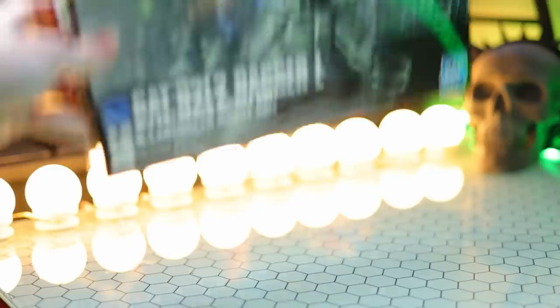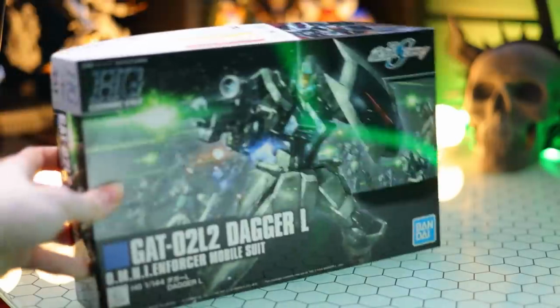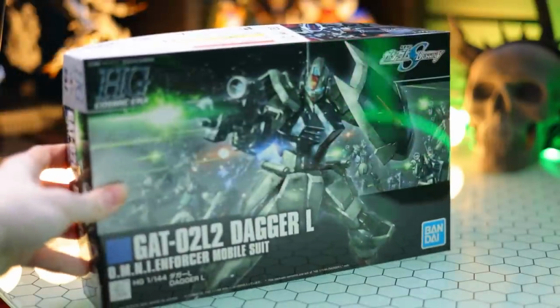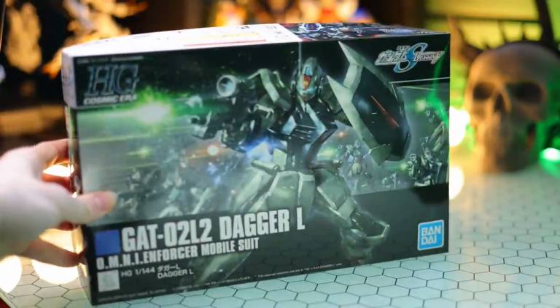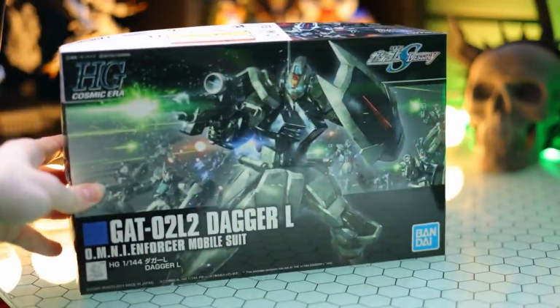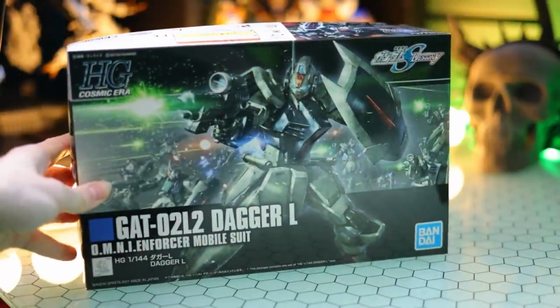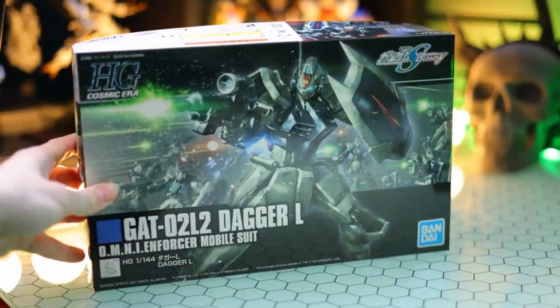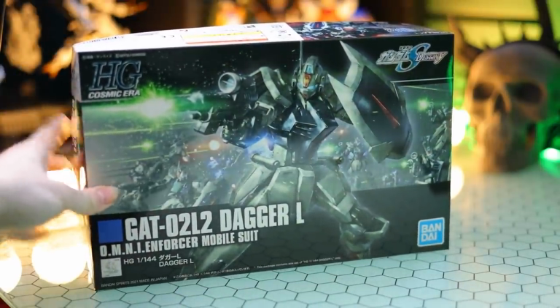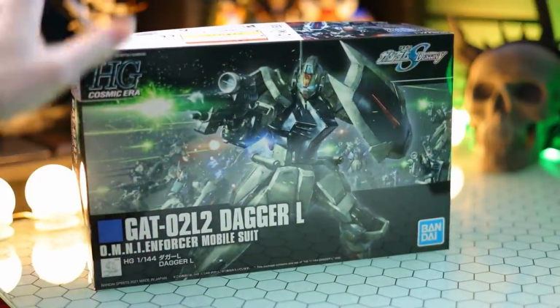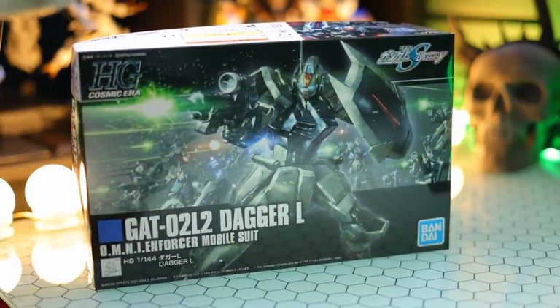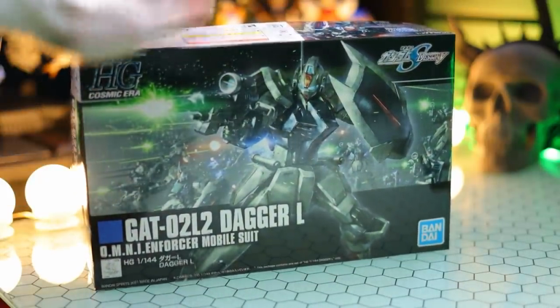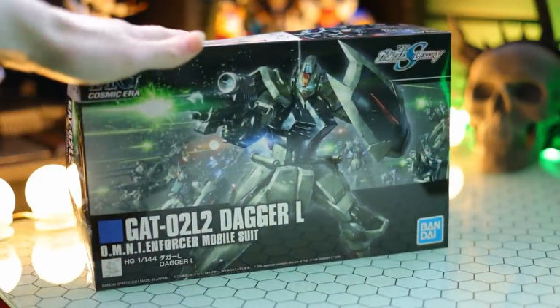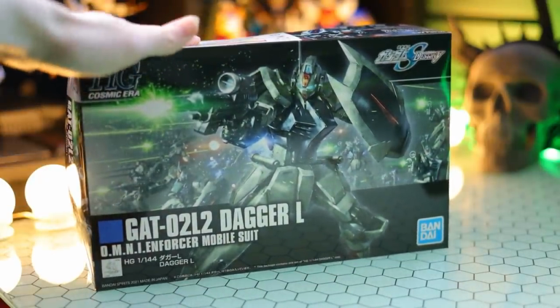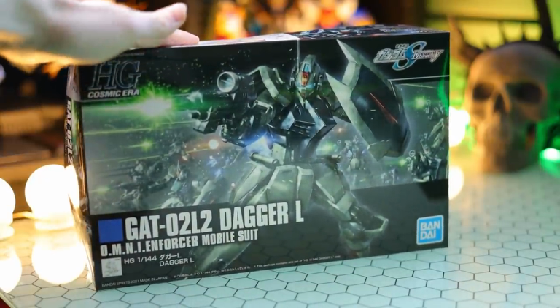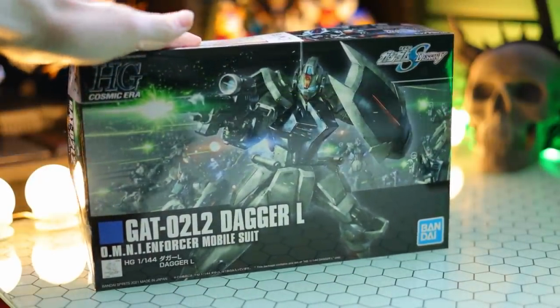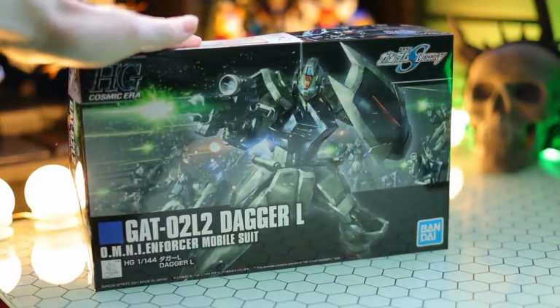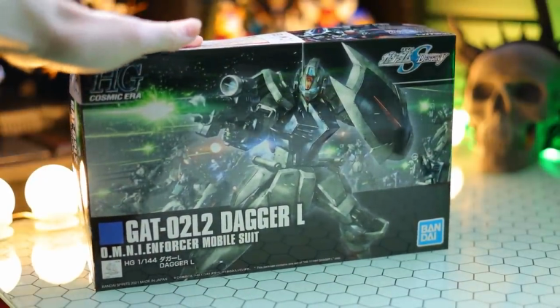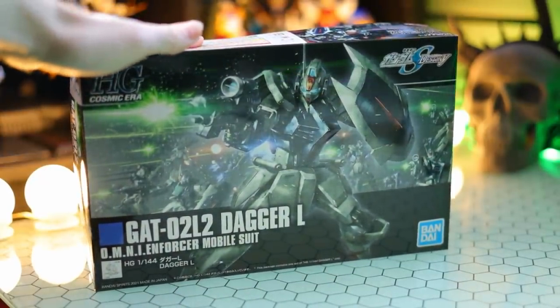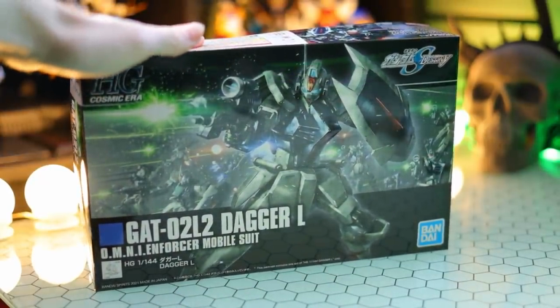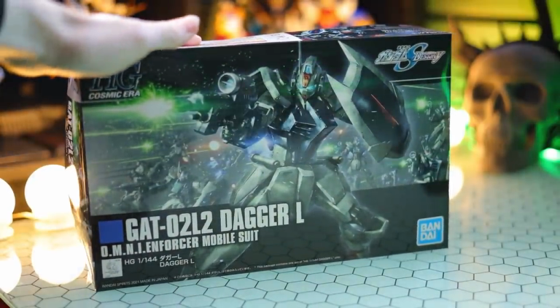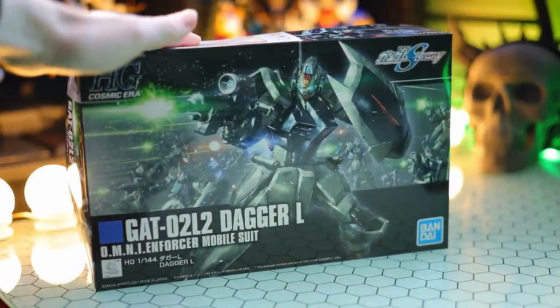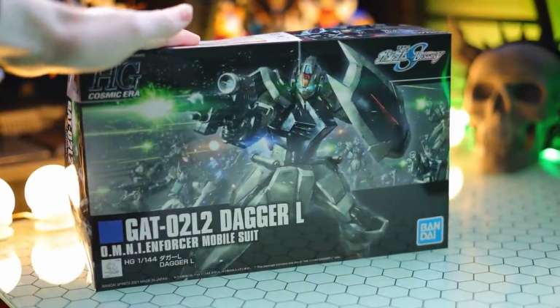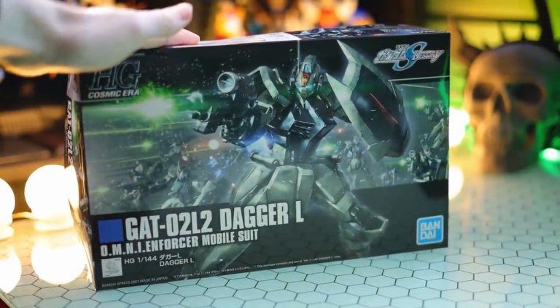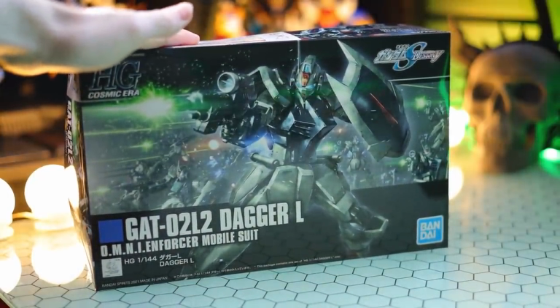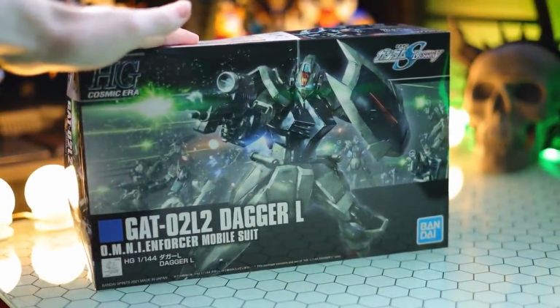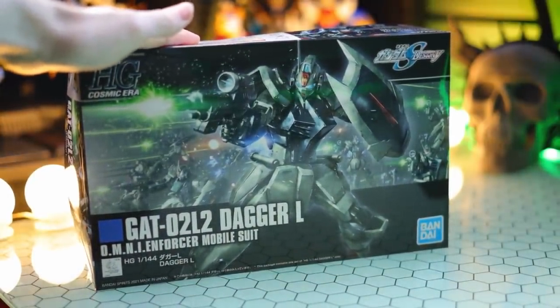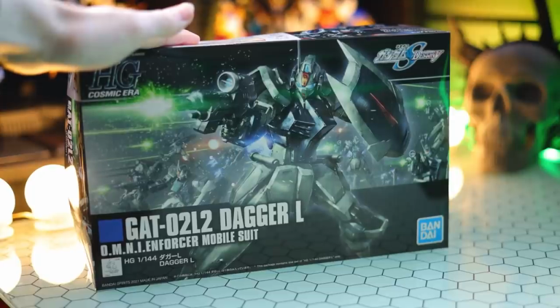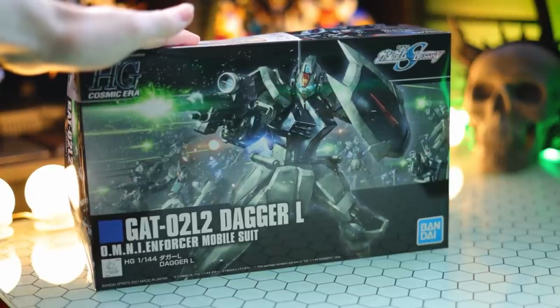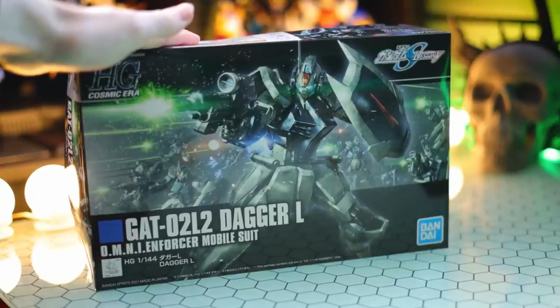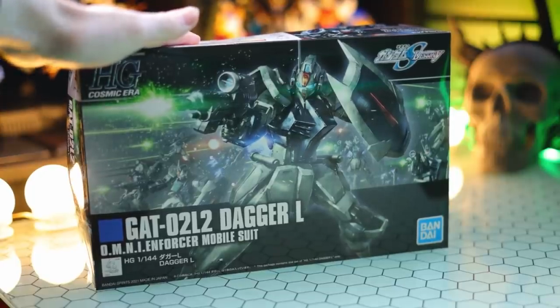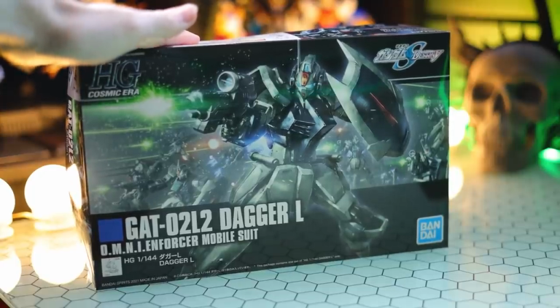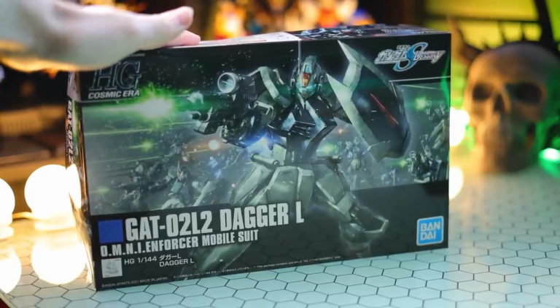Hey, what is up everyone? Welcome back to another video. Today I'm taking a look at the Dagger L from Gundam Seed Destiny.